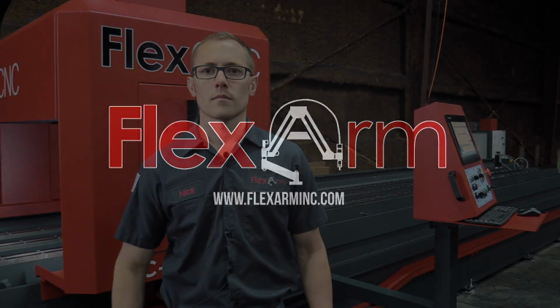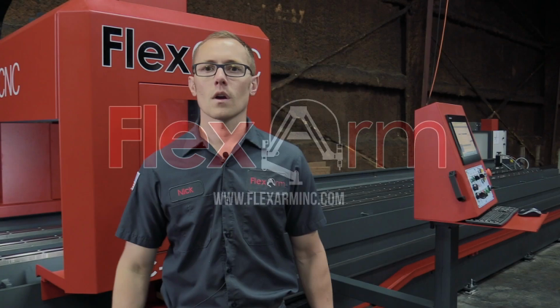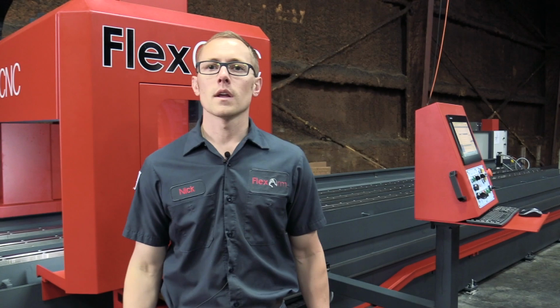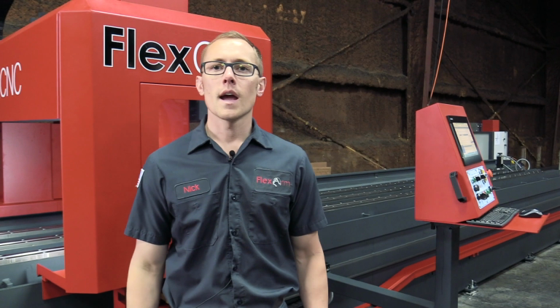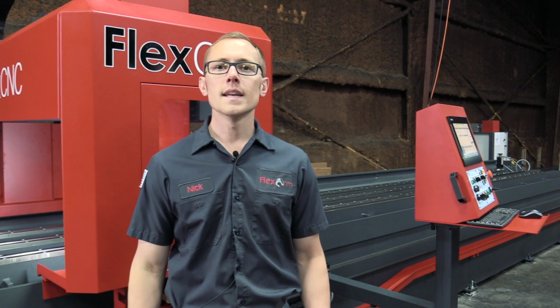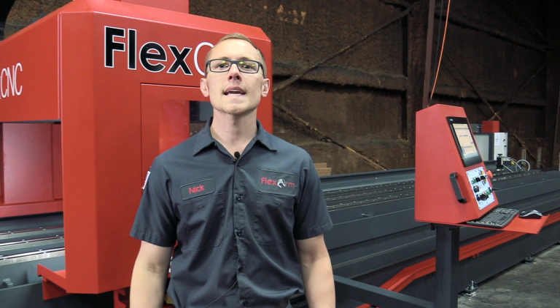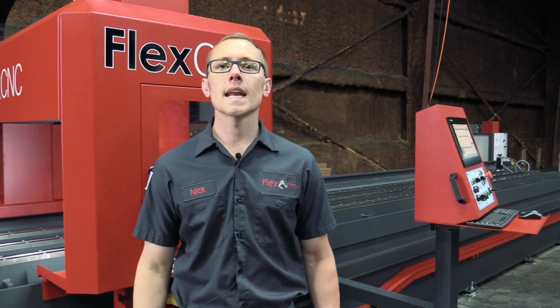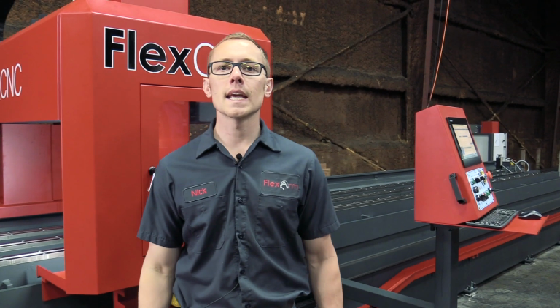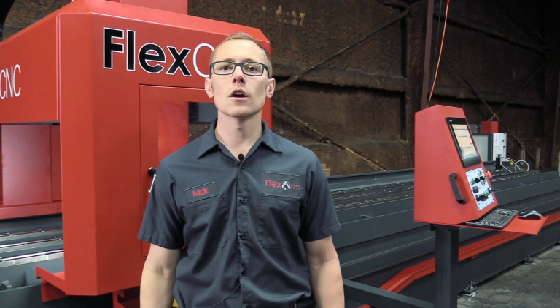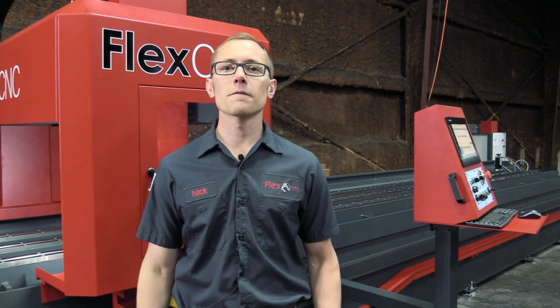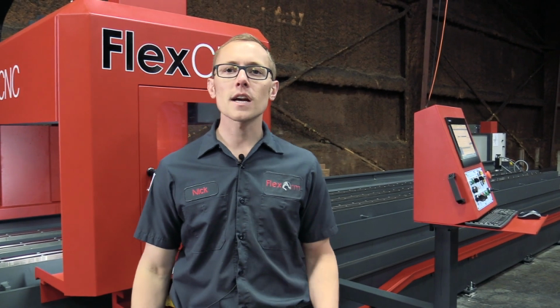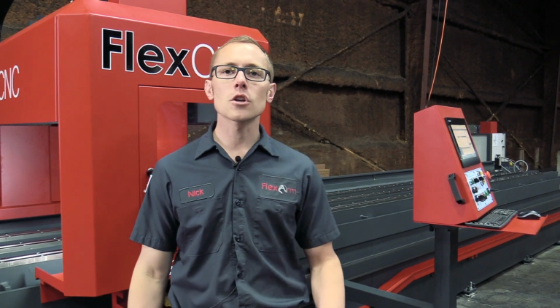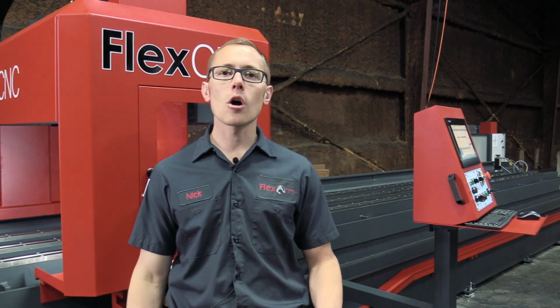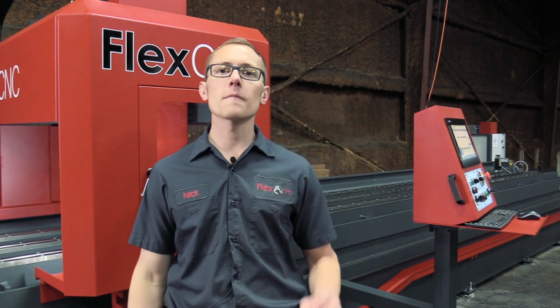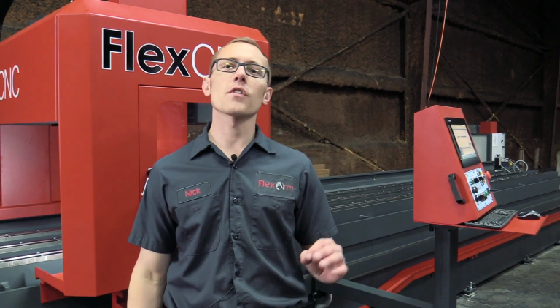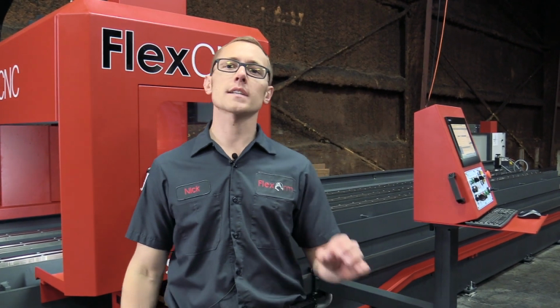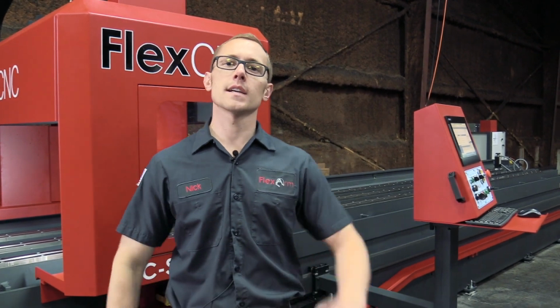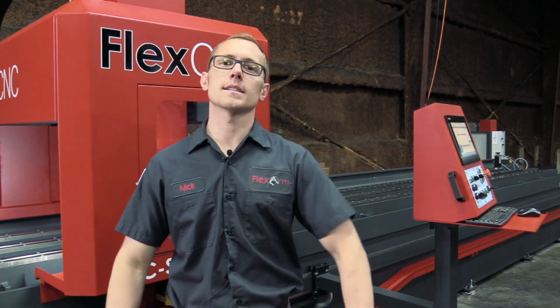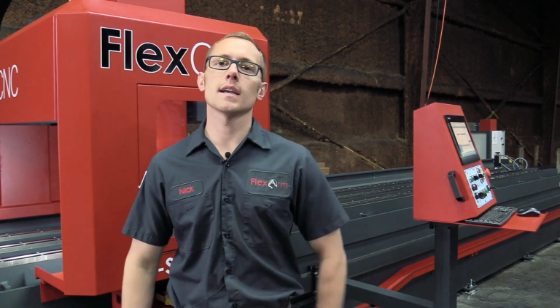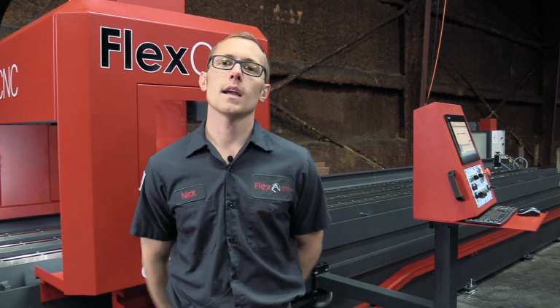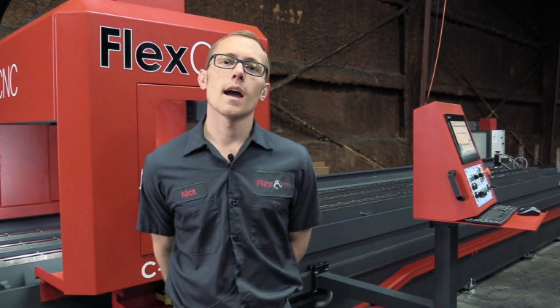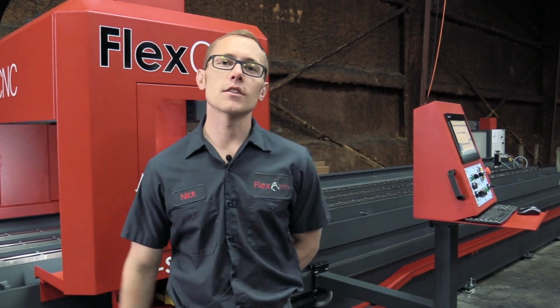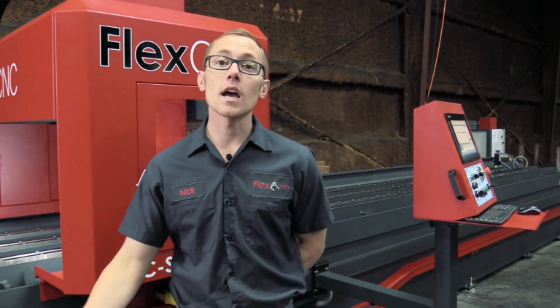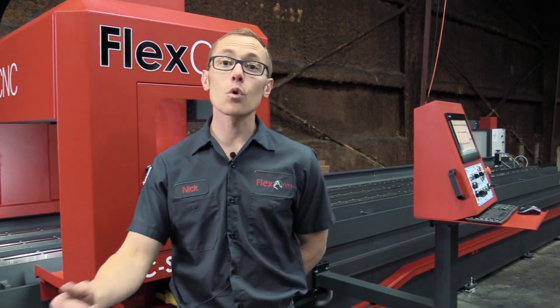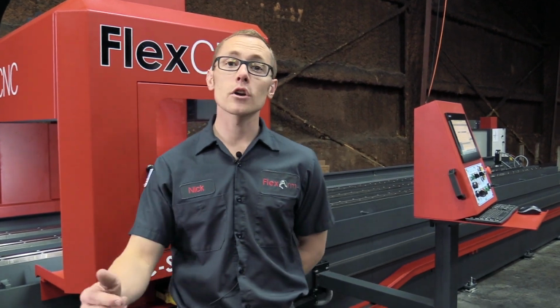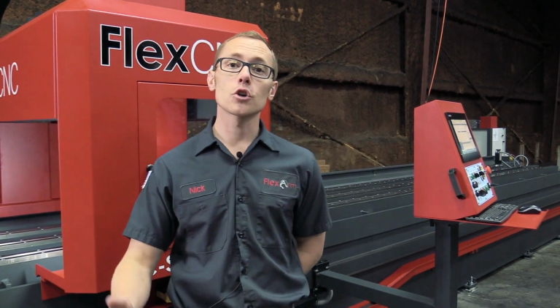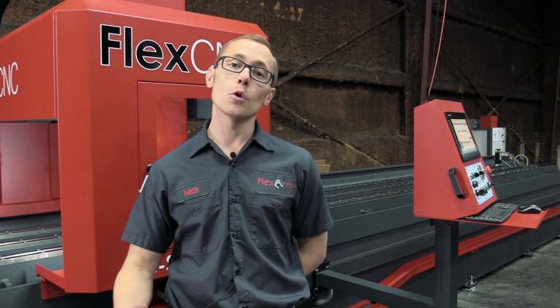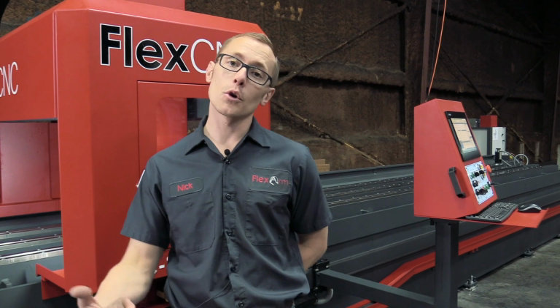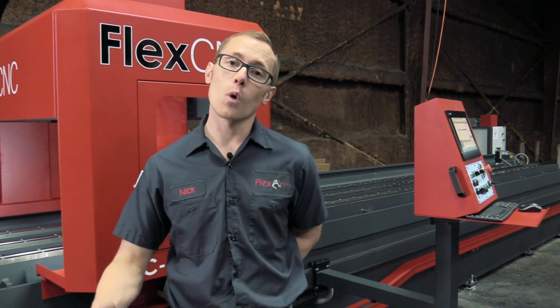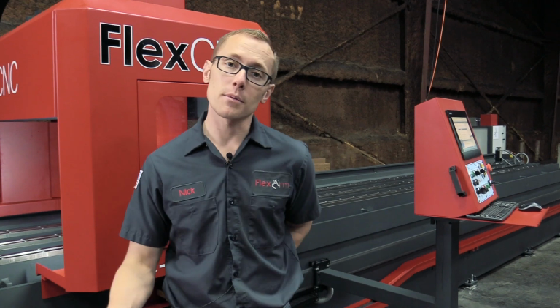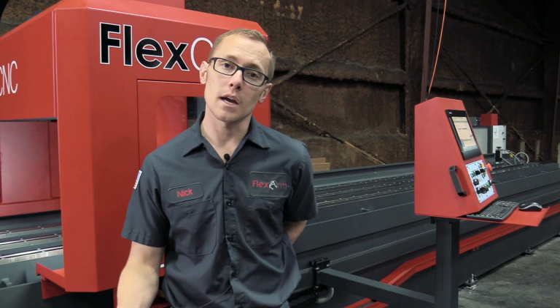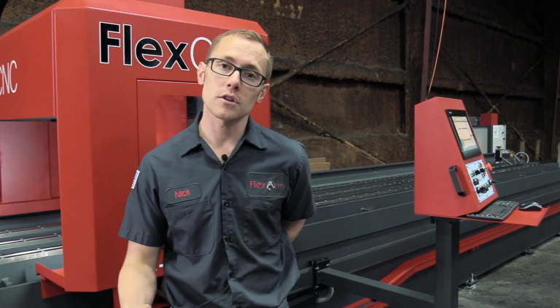Hey, Nick Kennedy here, FlexArm, FlexCNC. Today we're going to show you a pretty cool application.